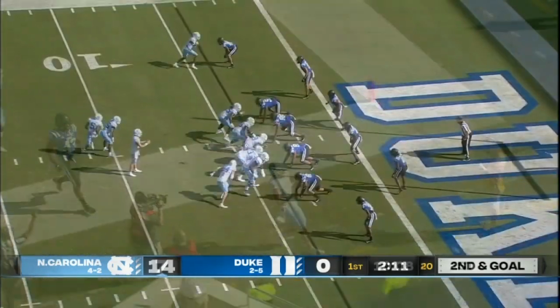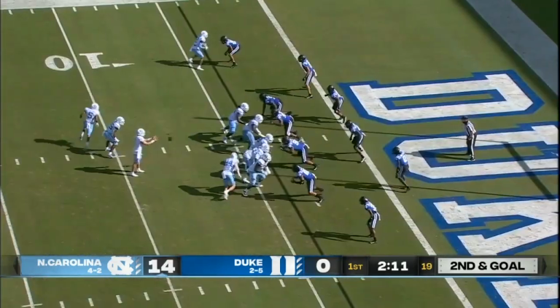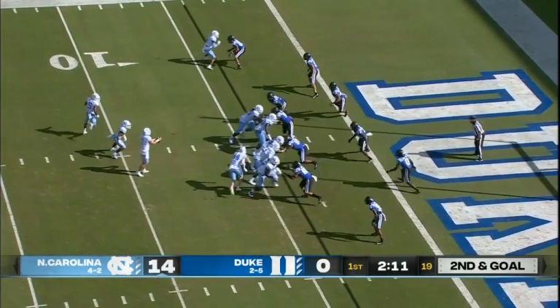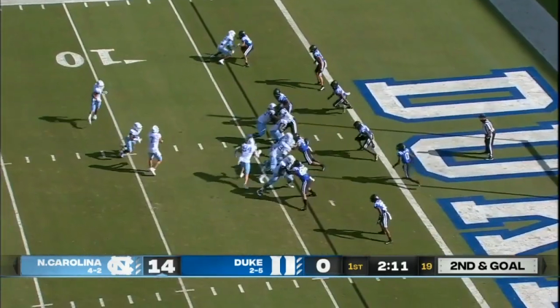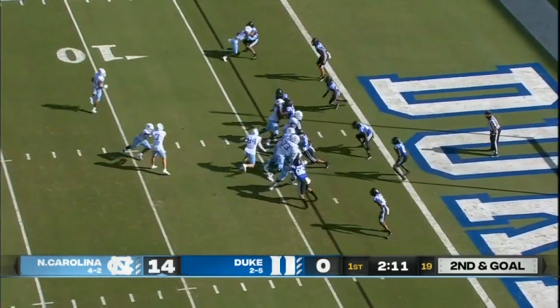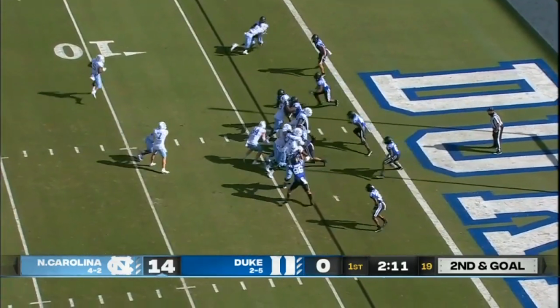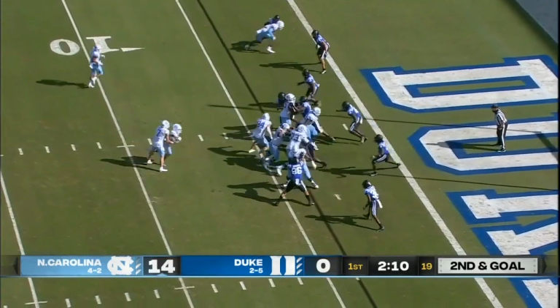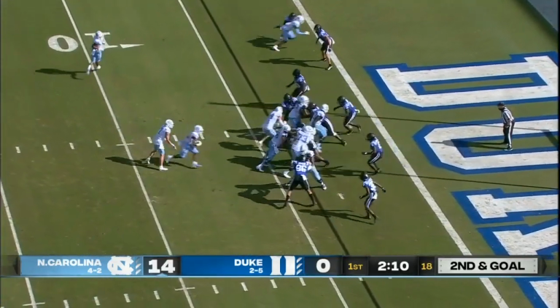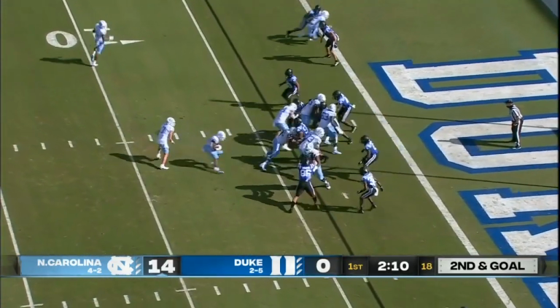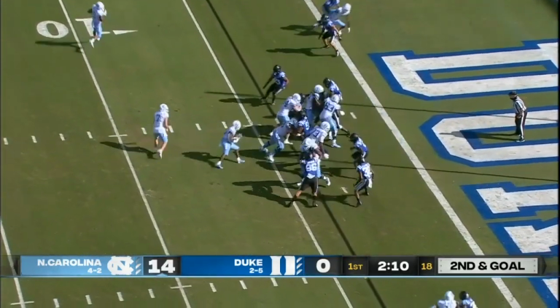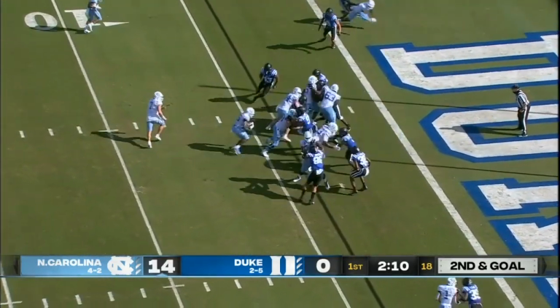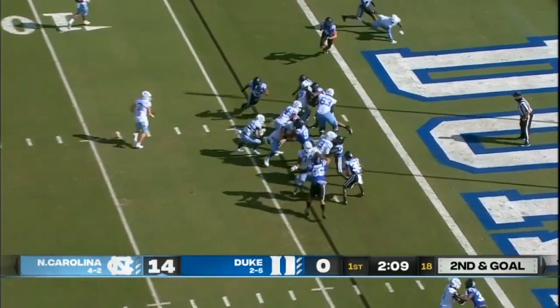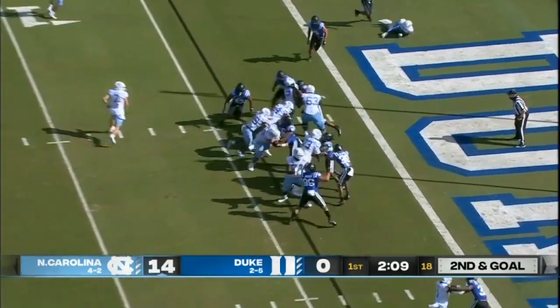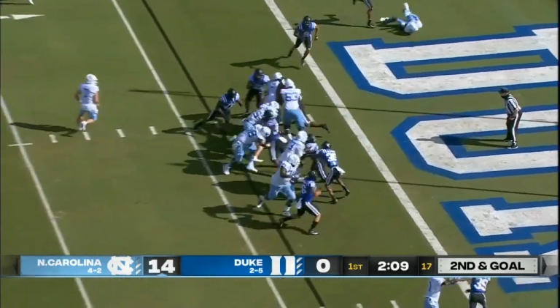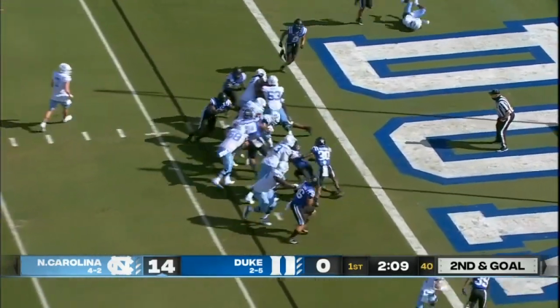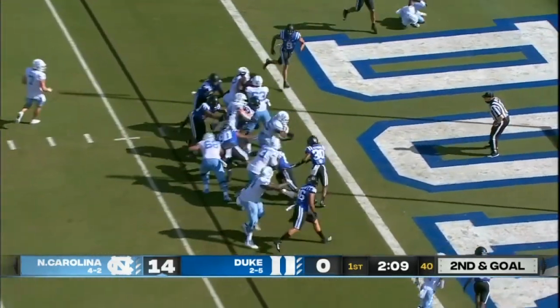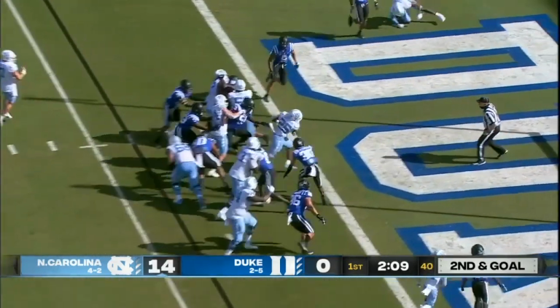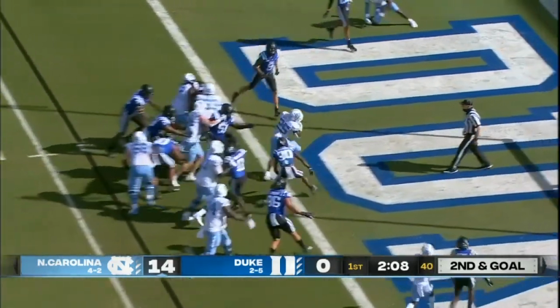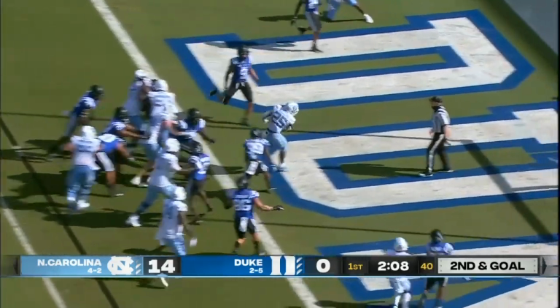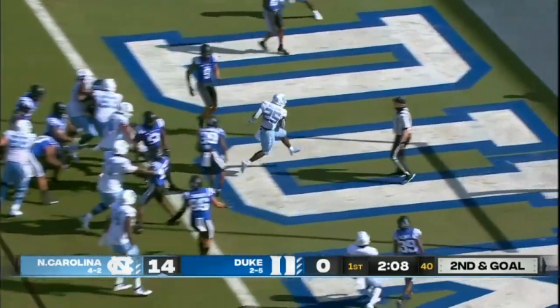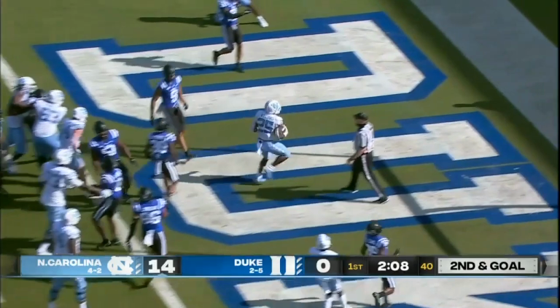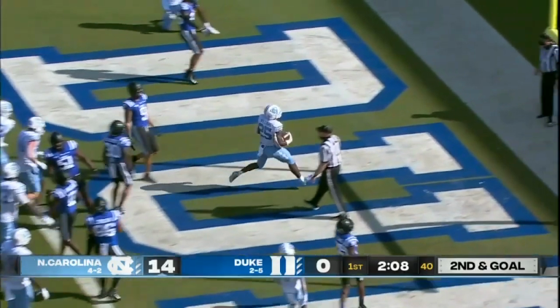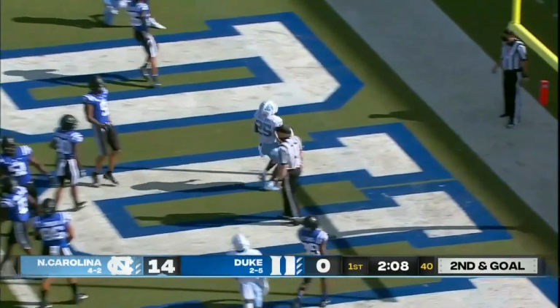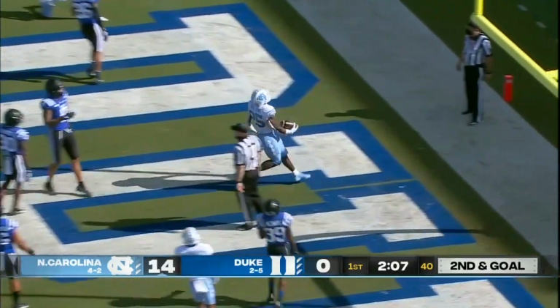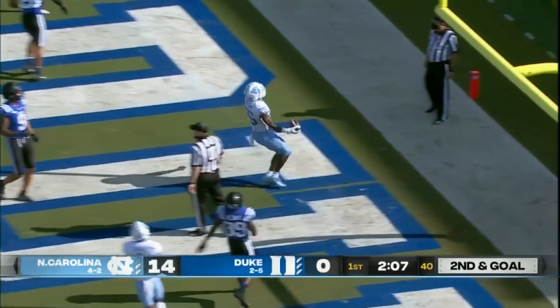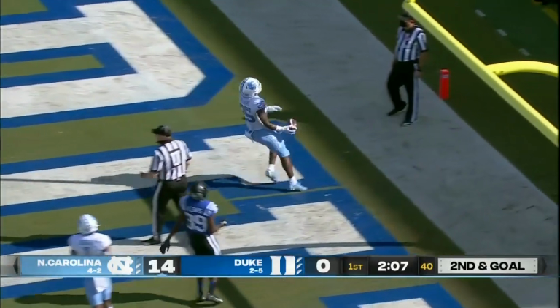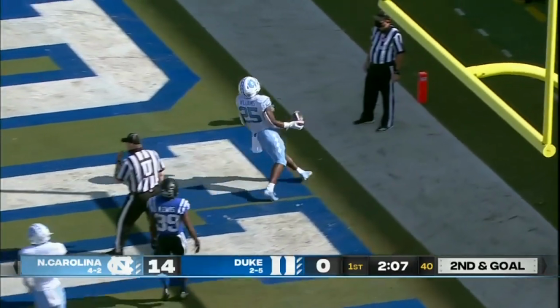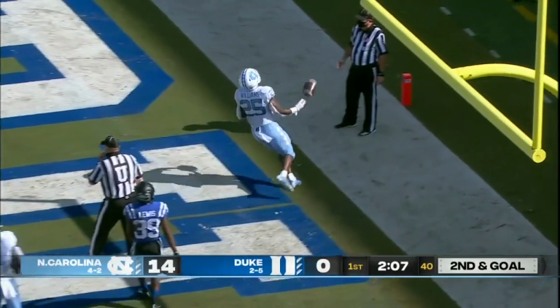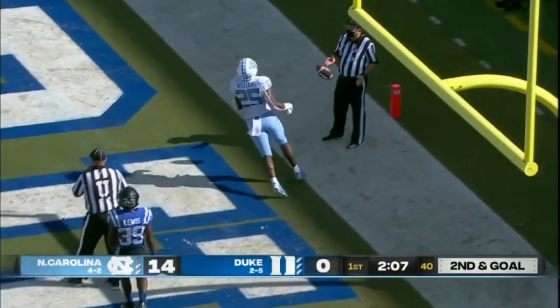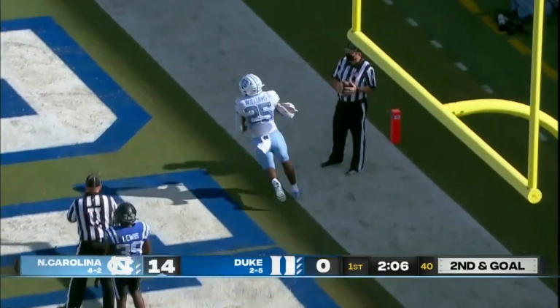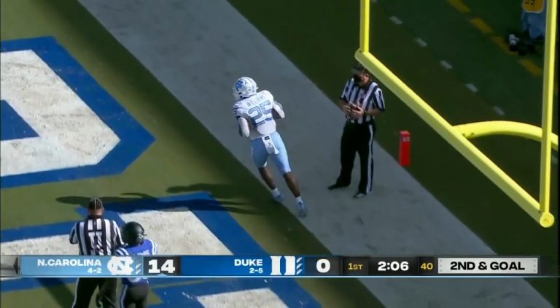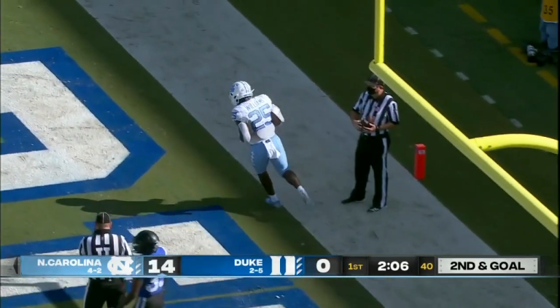Second and goal for the Heels. They'll keep it on the ground. Javonte Williams right up the gut for six.